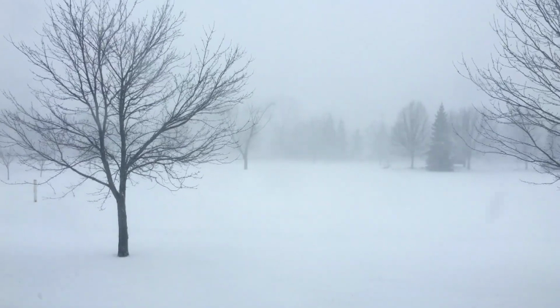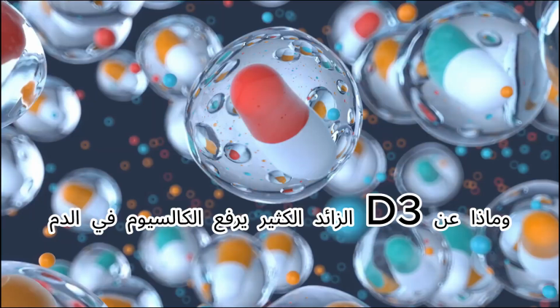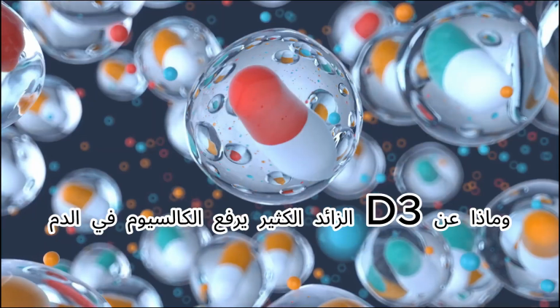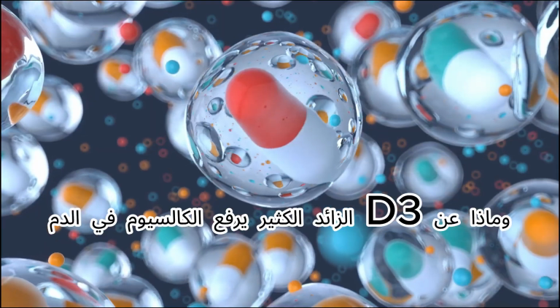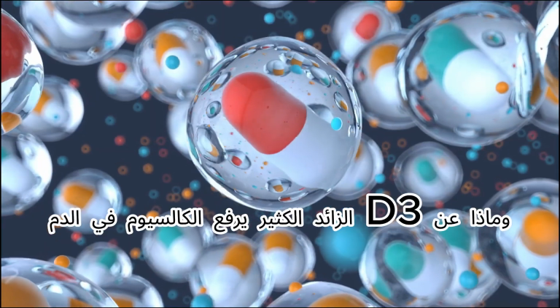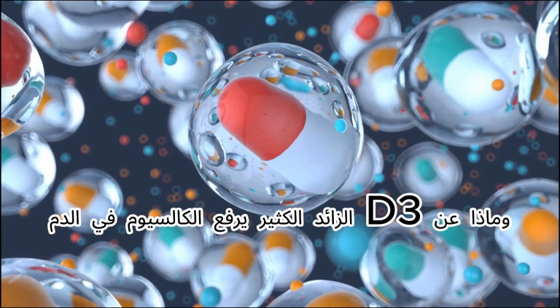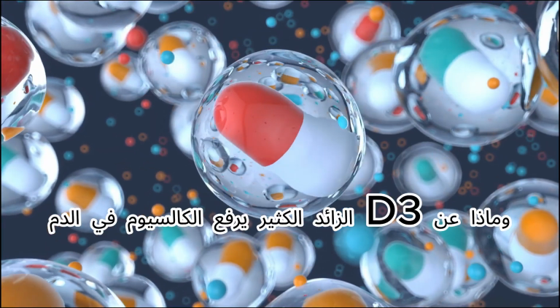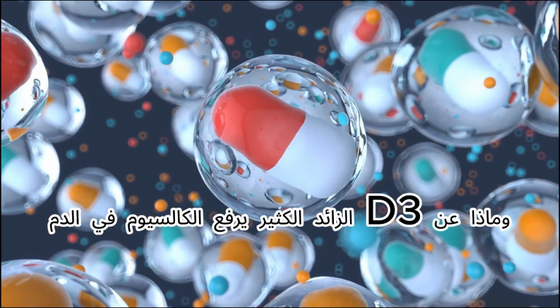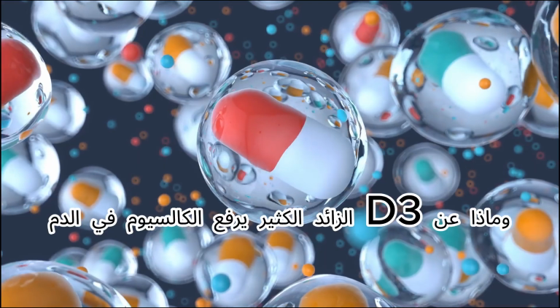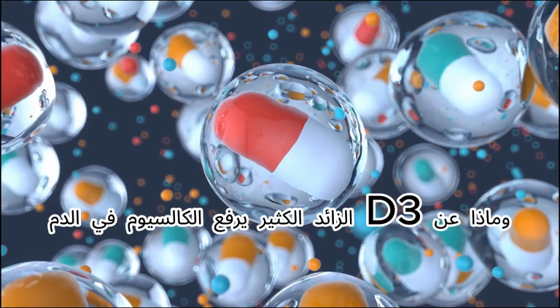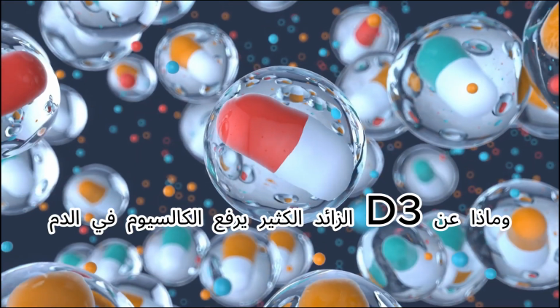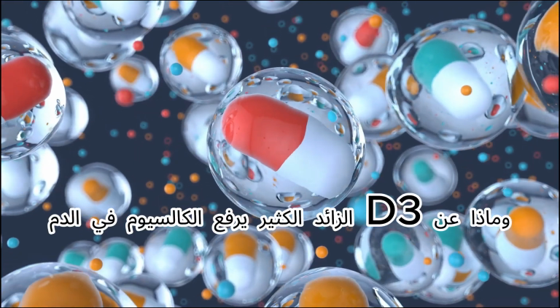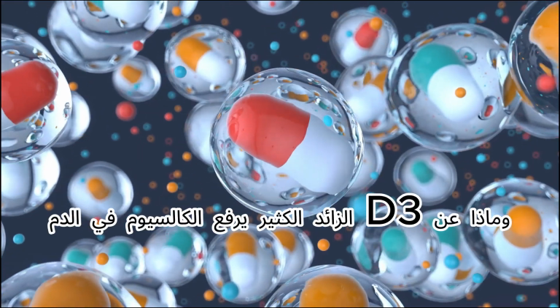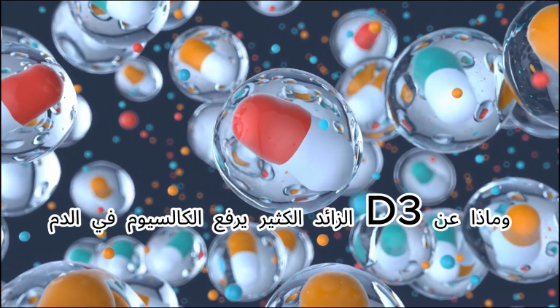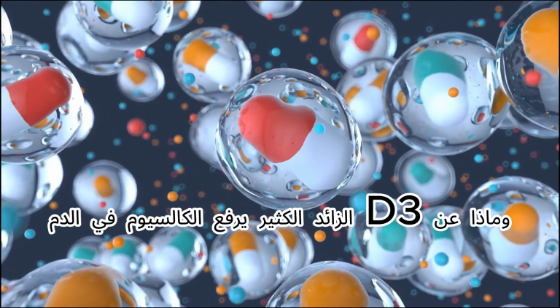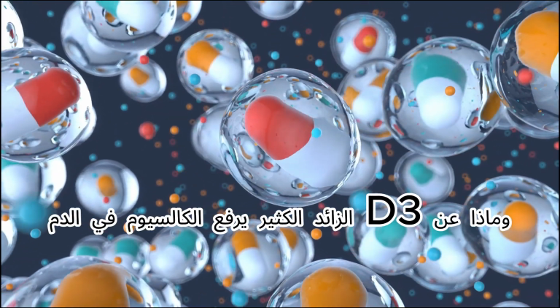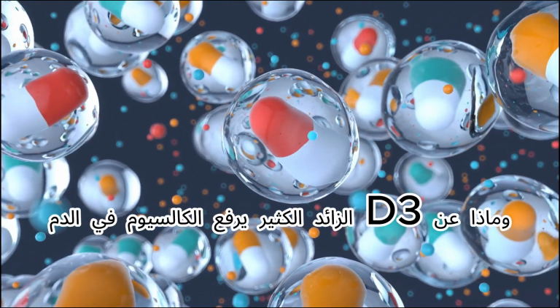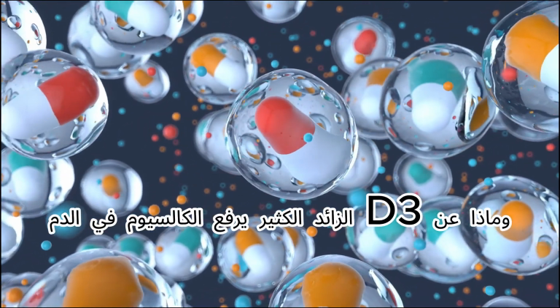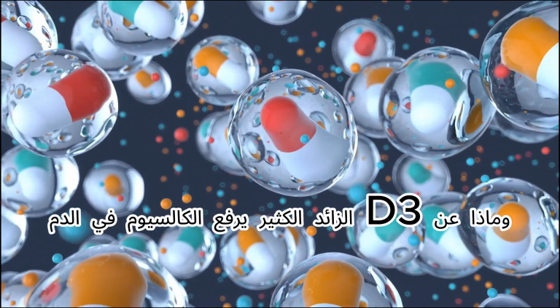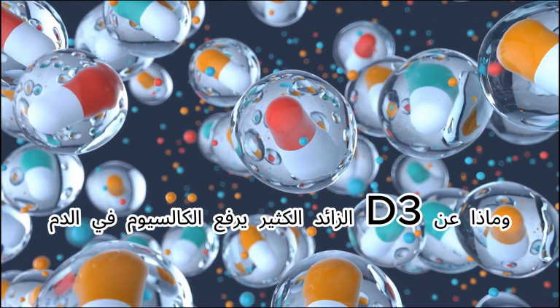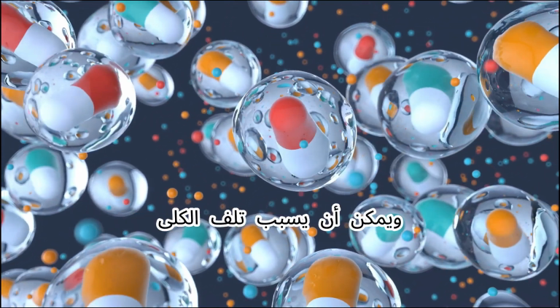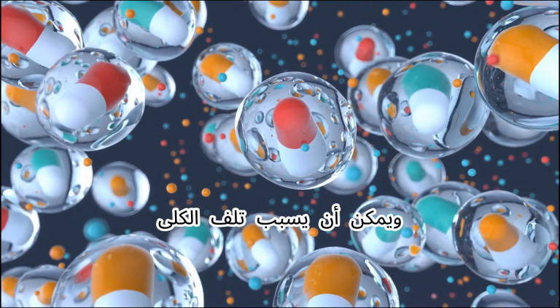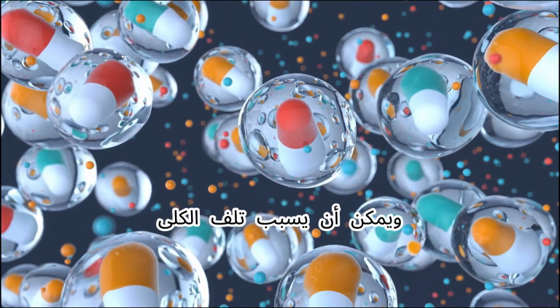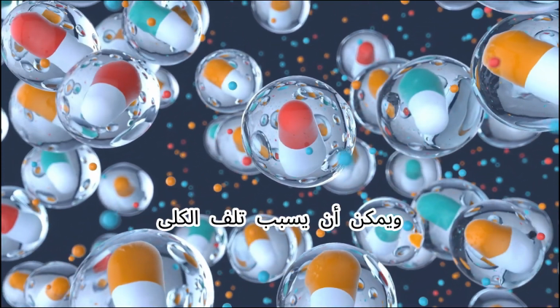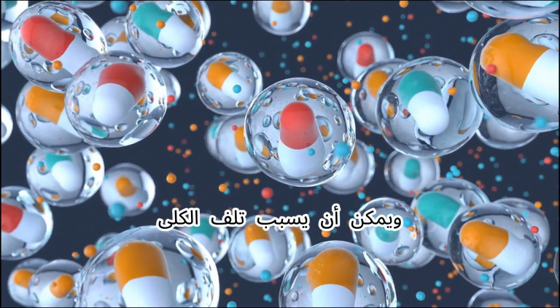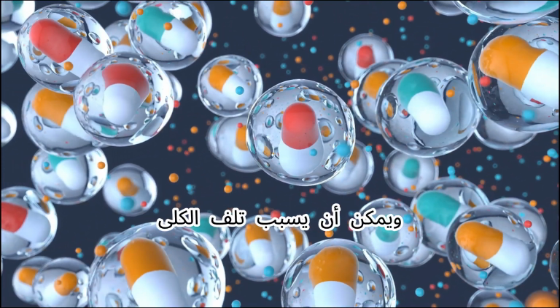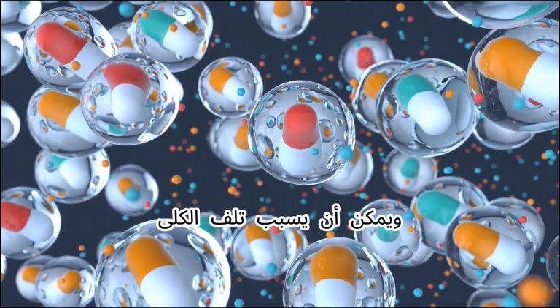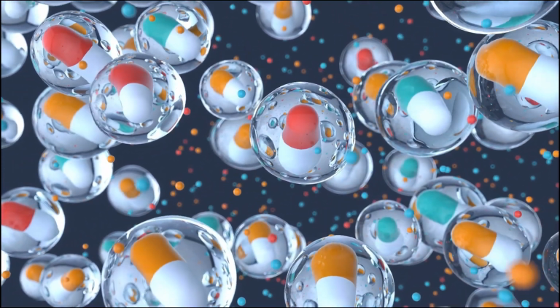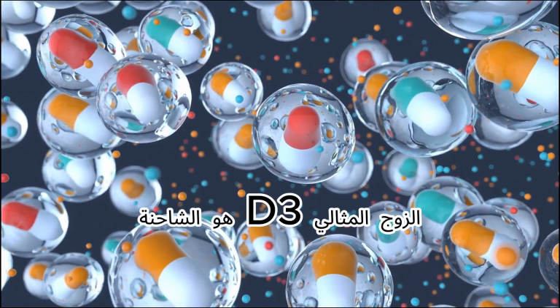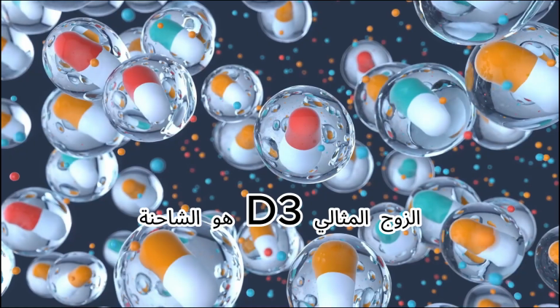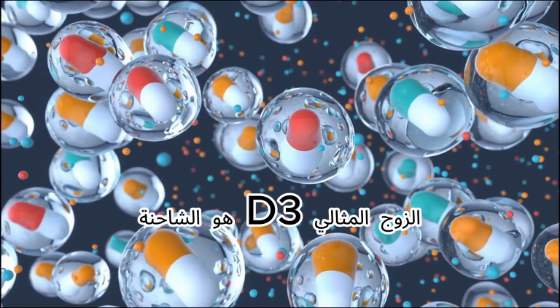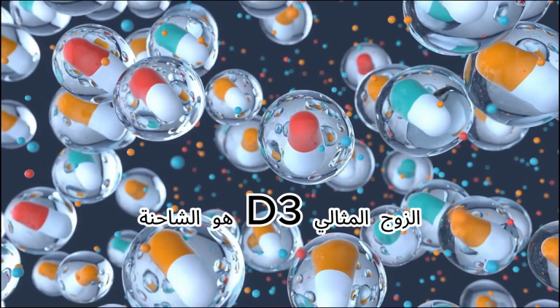And what about excess D3? Too much raises blood calcium and can cause kidney damage.